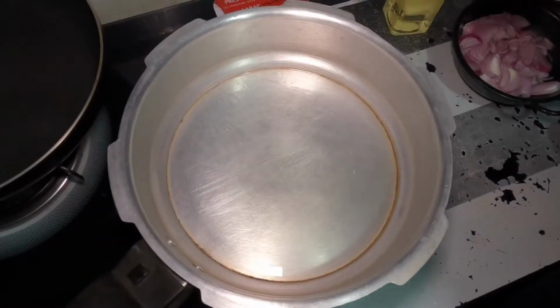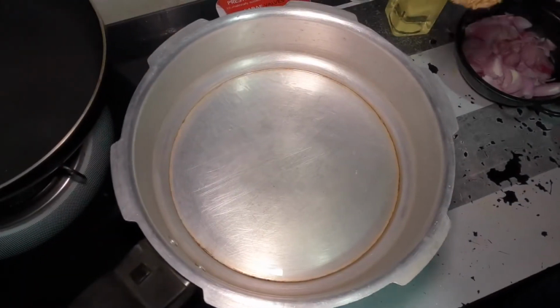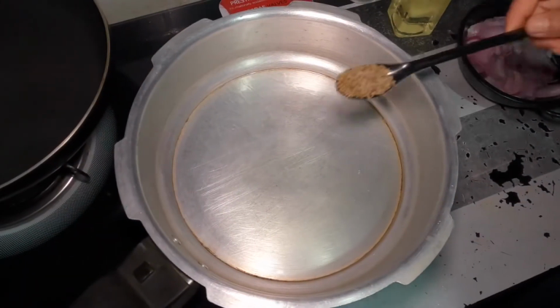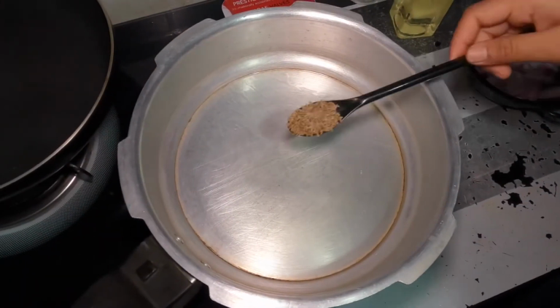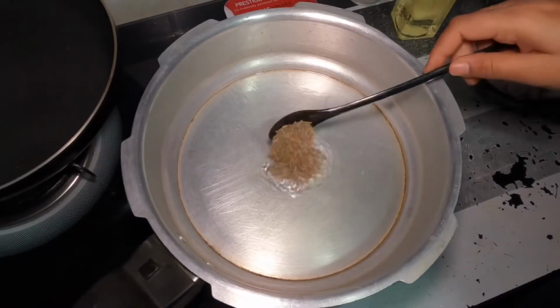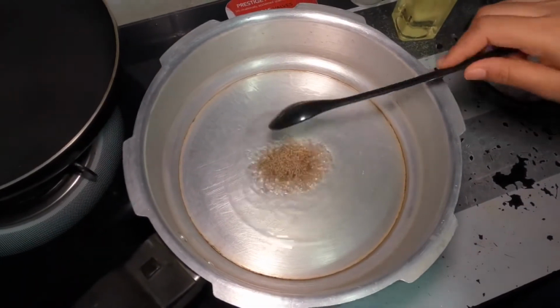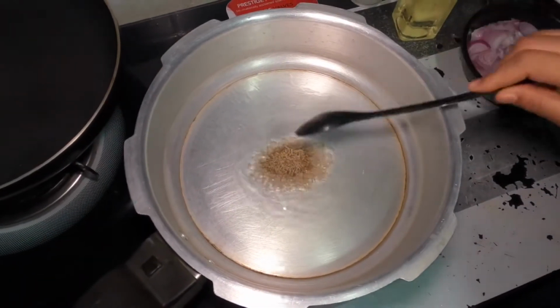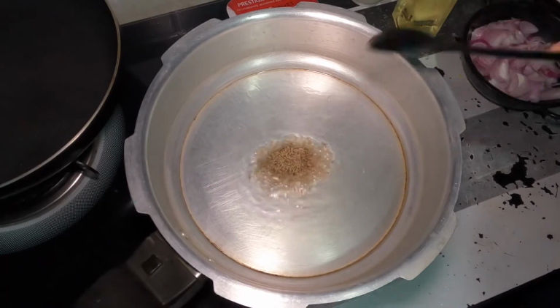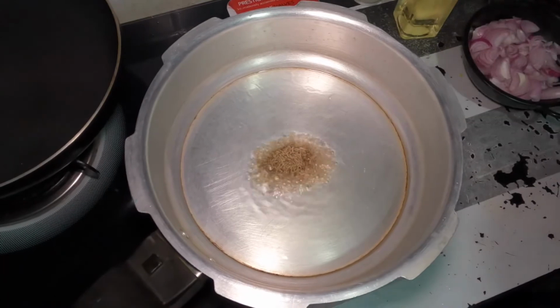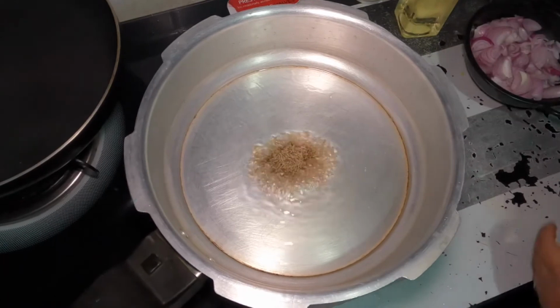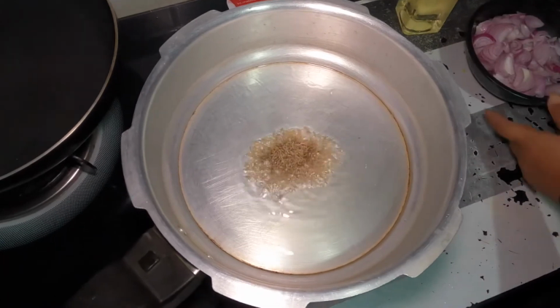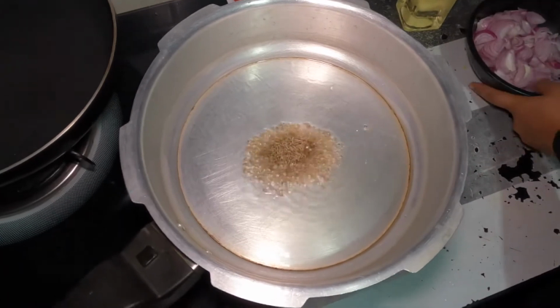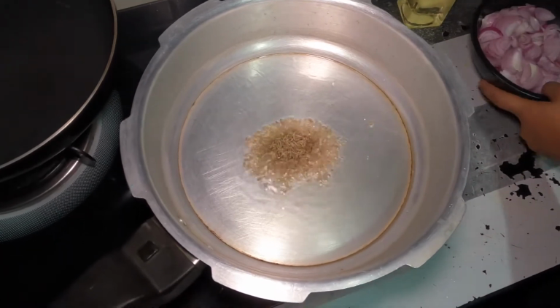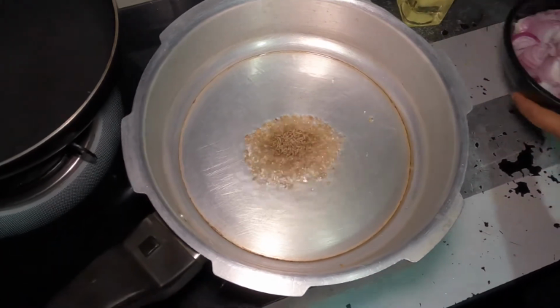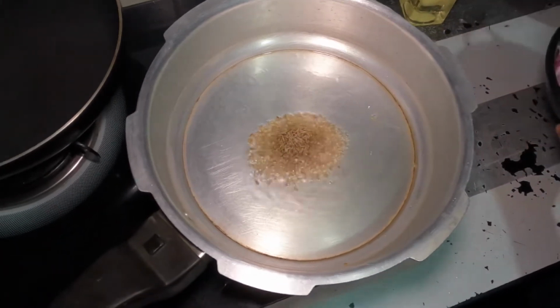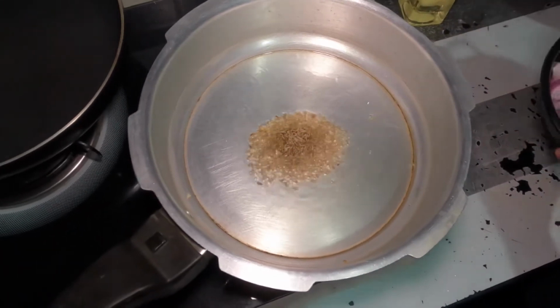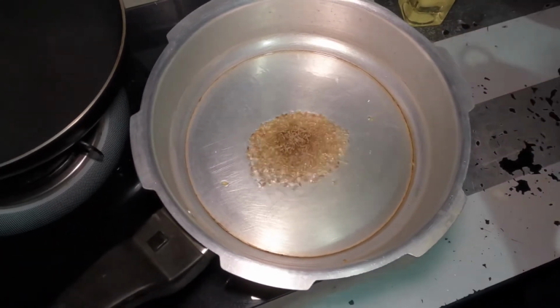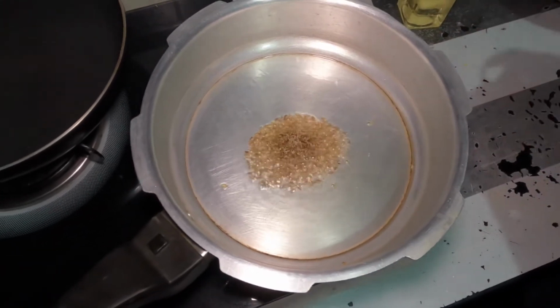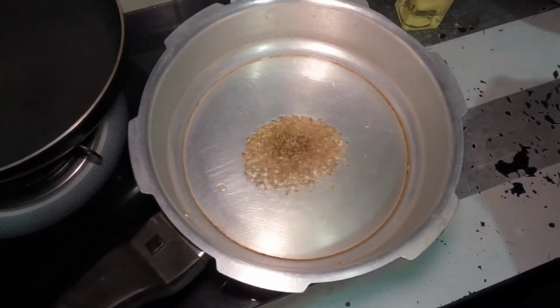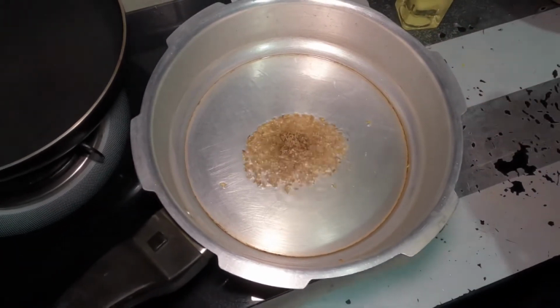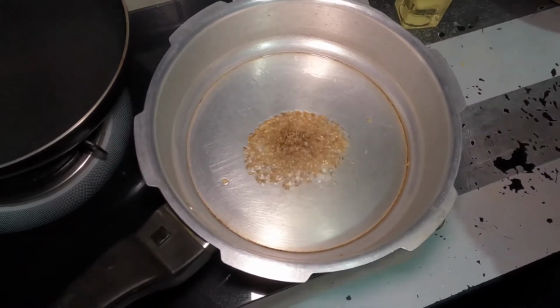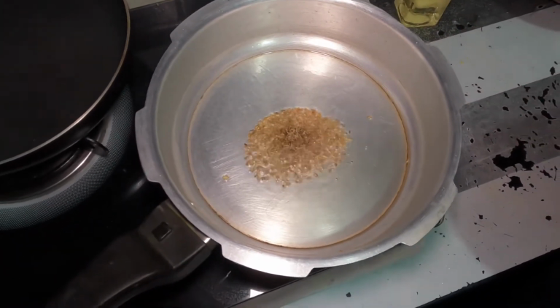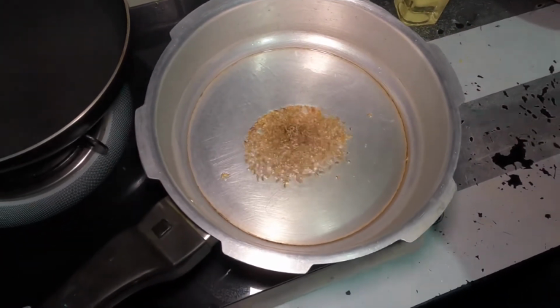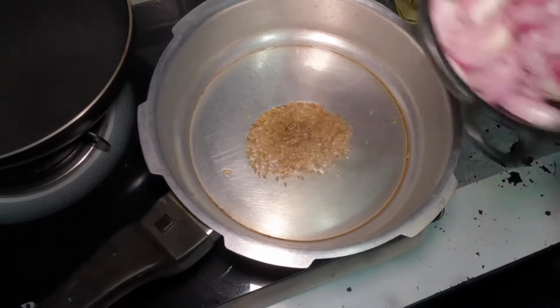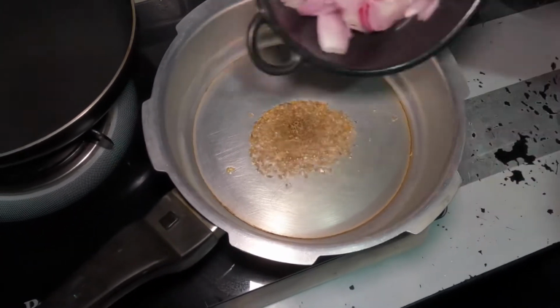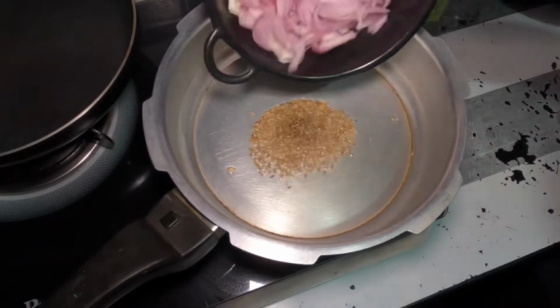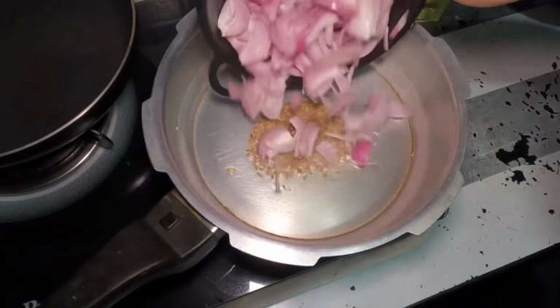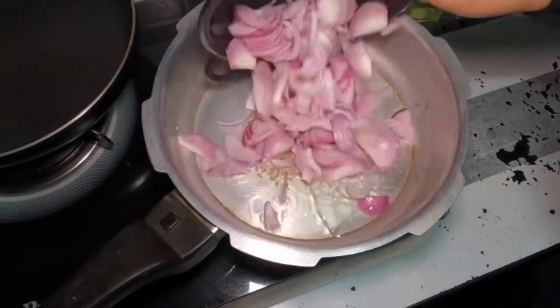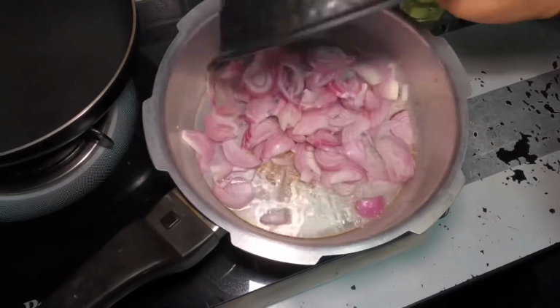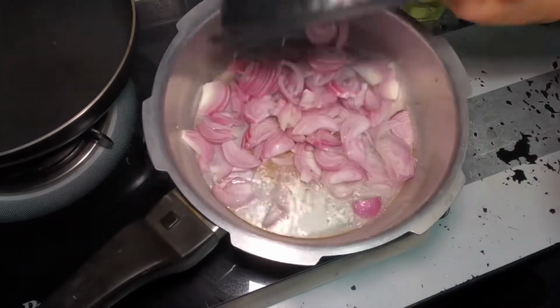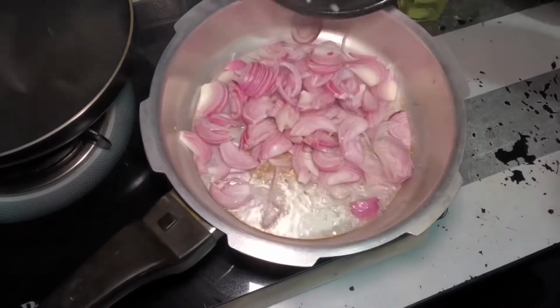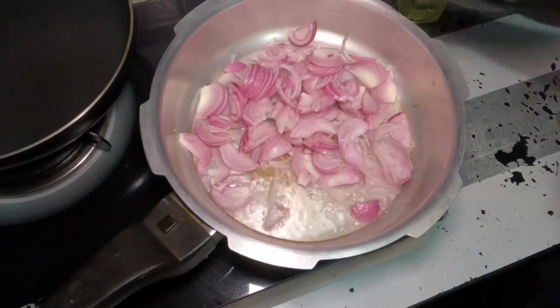Add 1 teaspoon of cumin. I will make 2 onions (savalas).